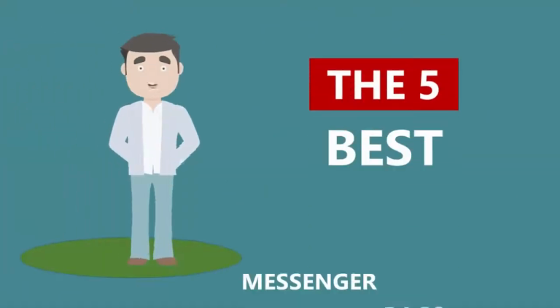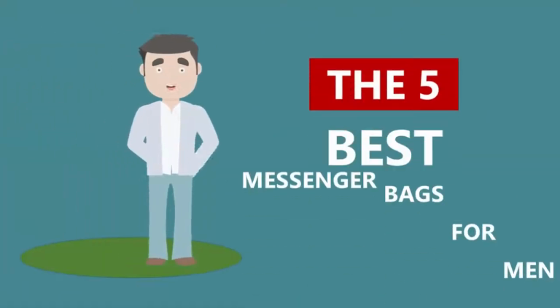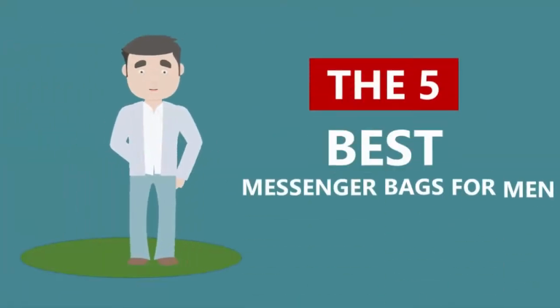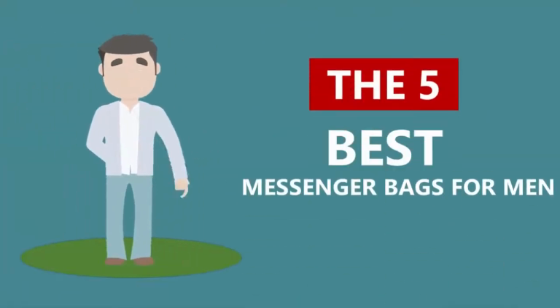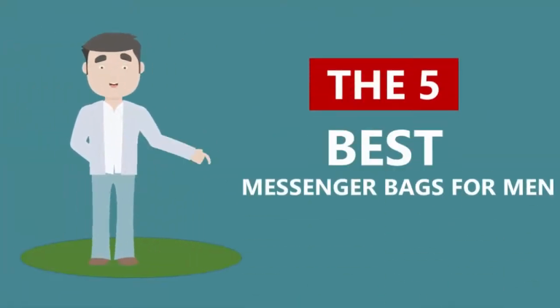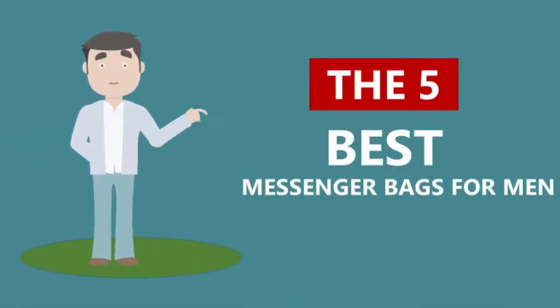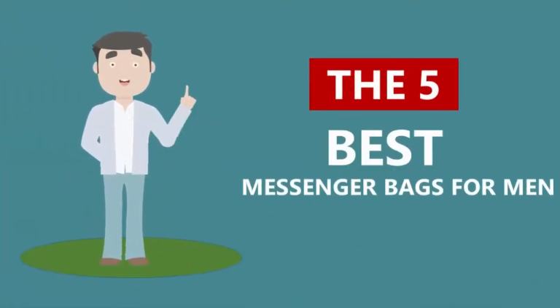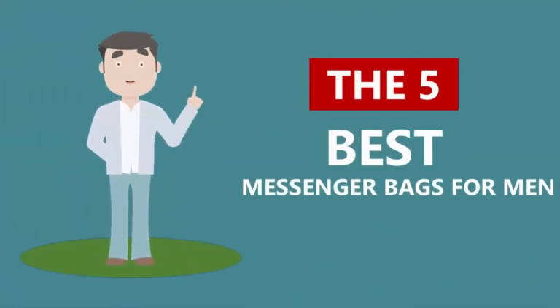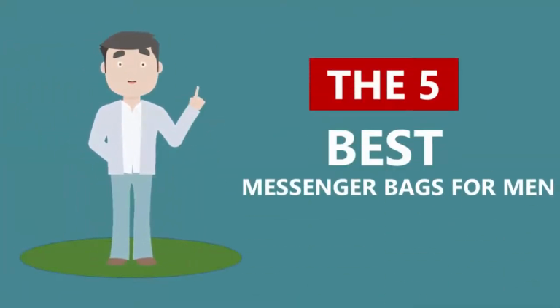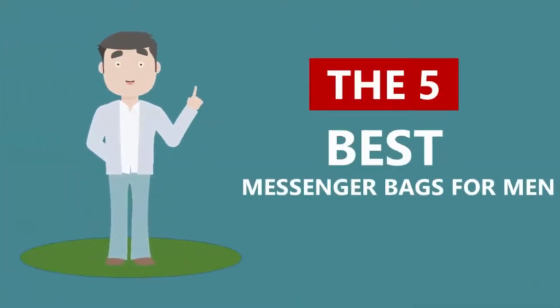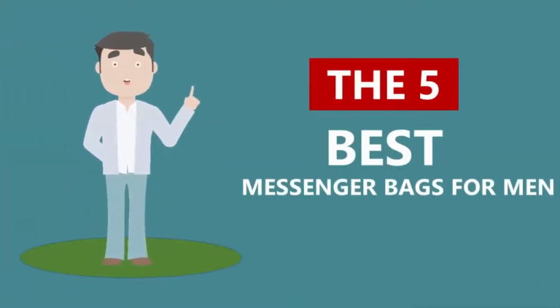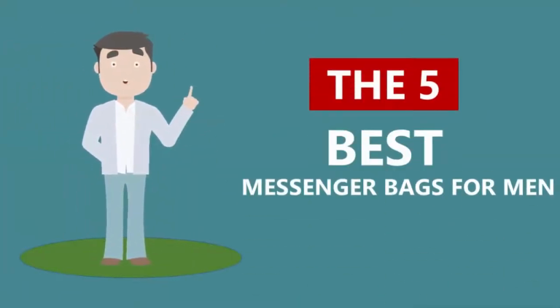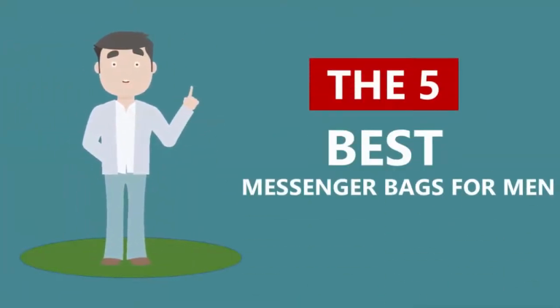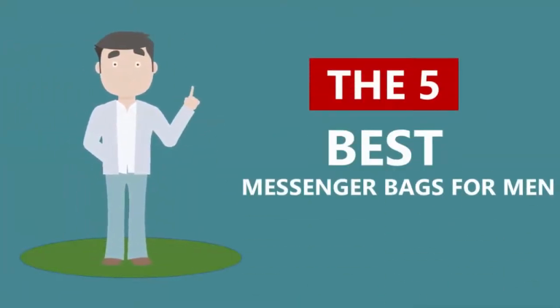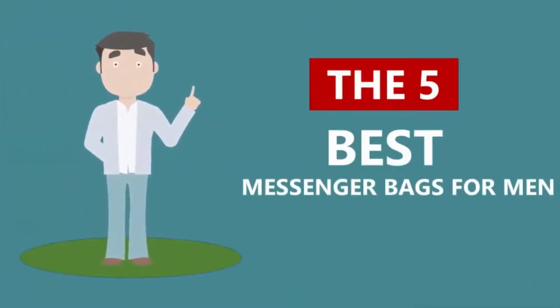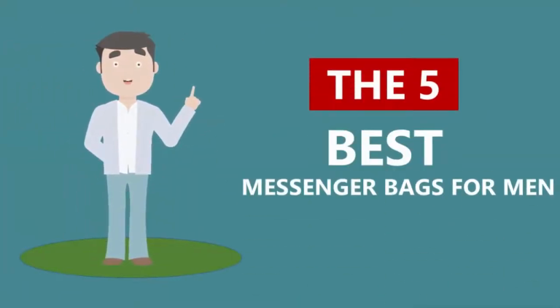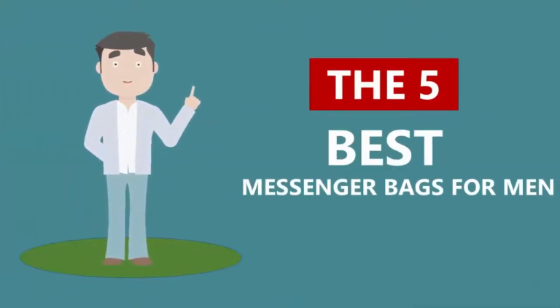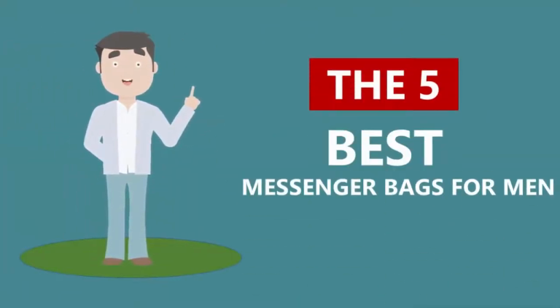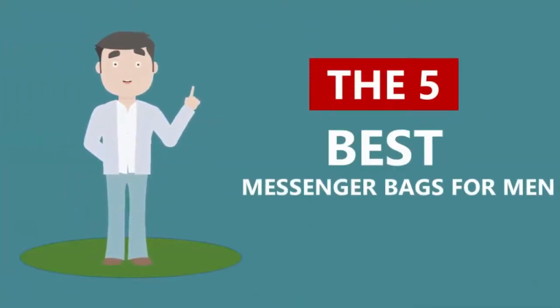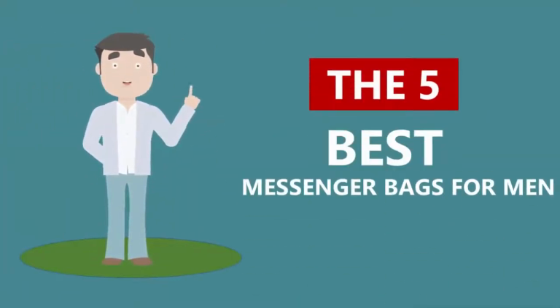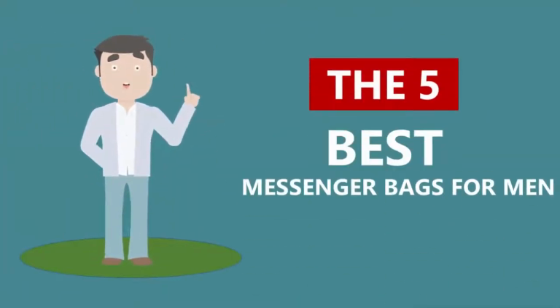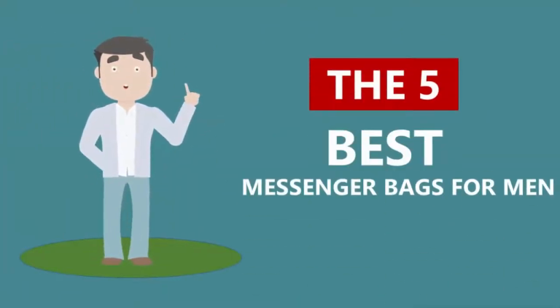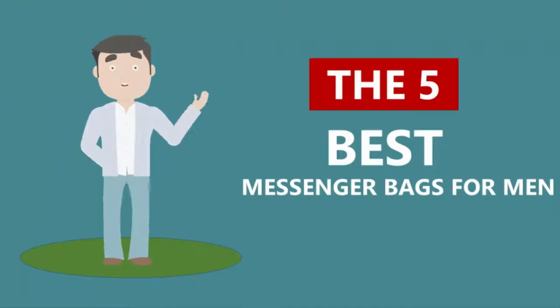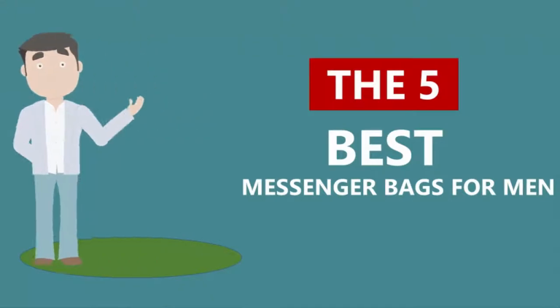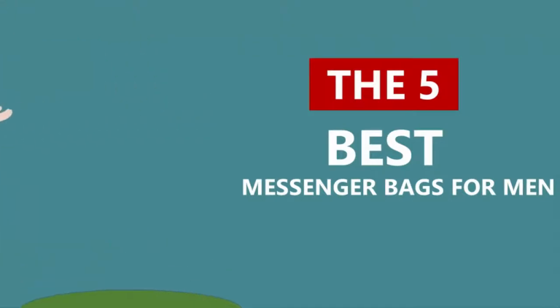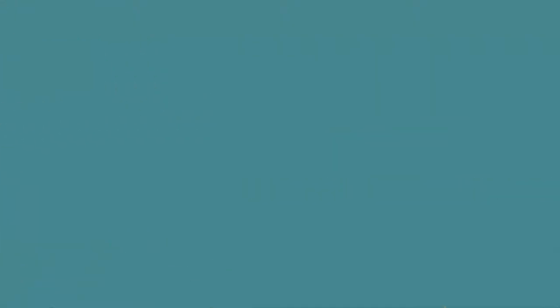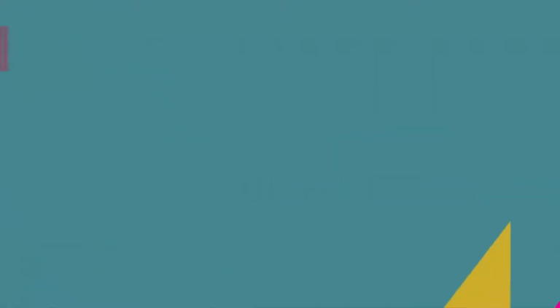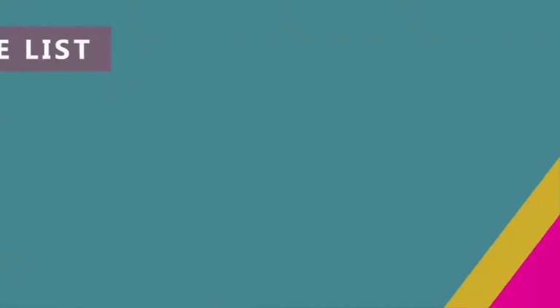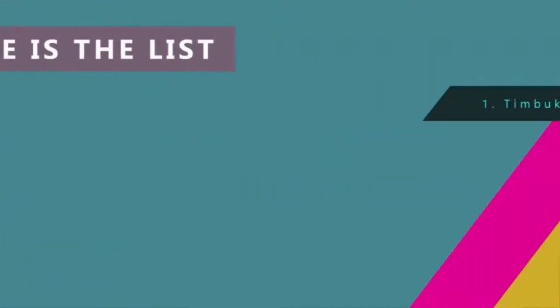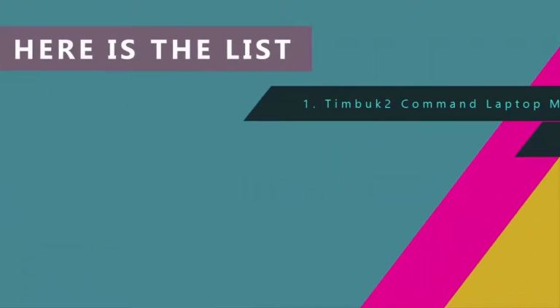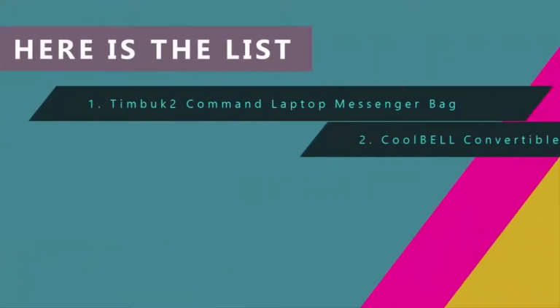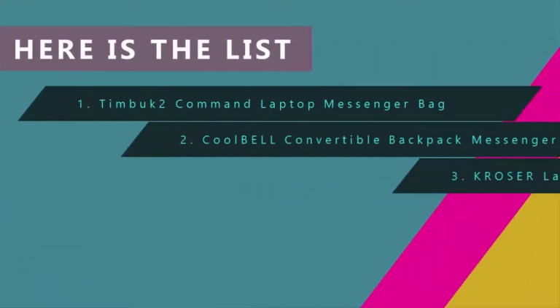Here we present the five best messenger bags for men. Let's get started with the list.